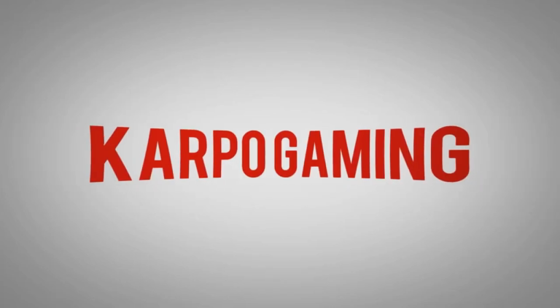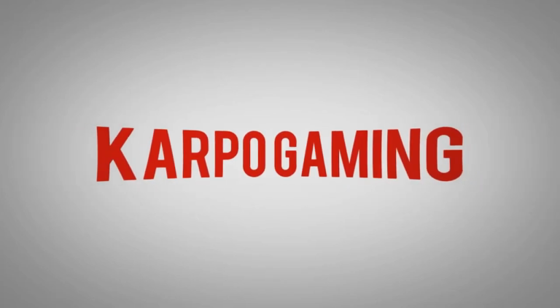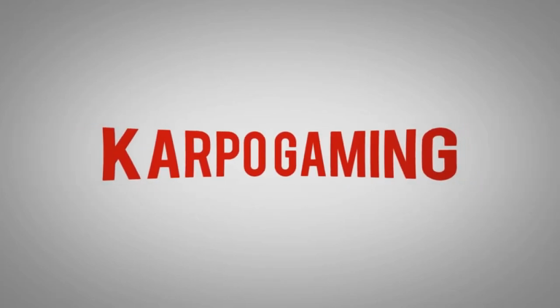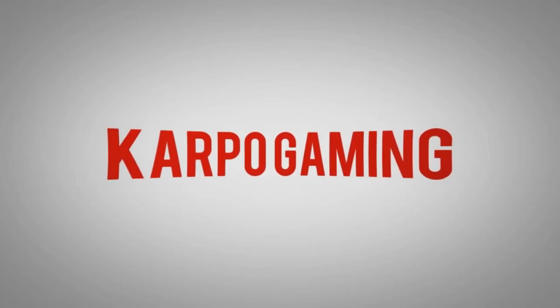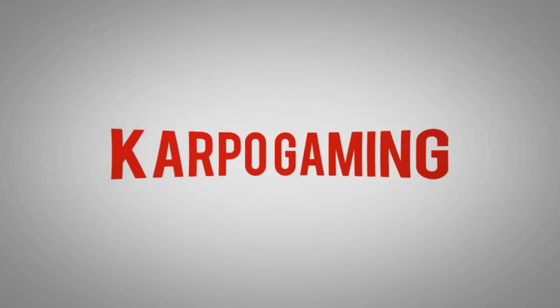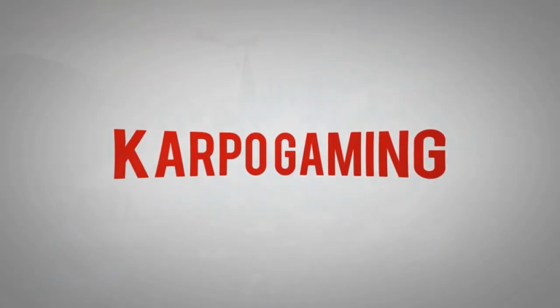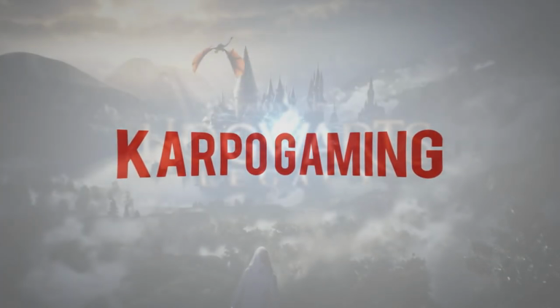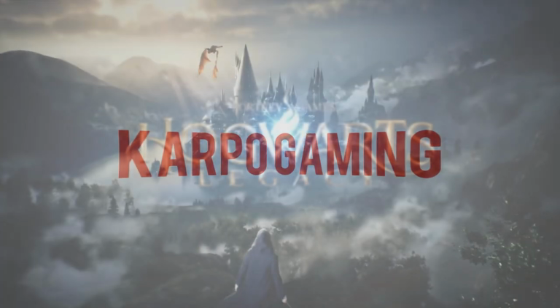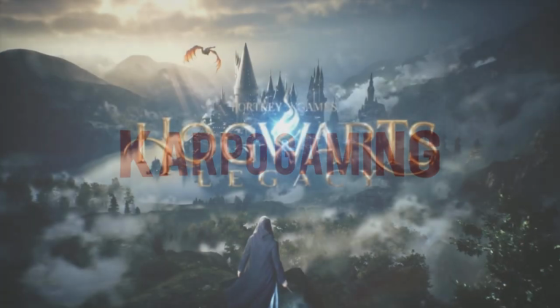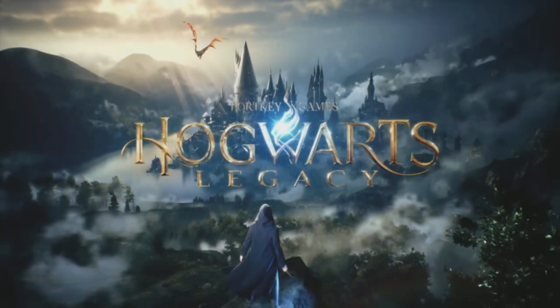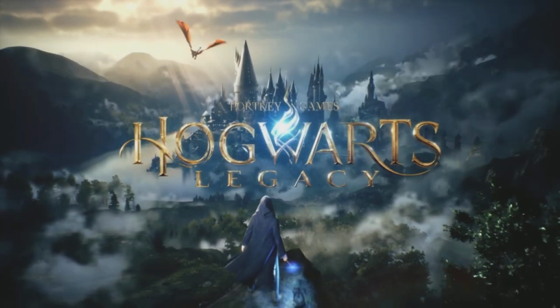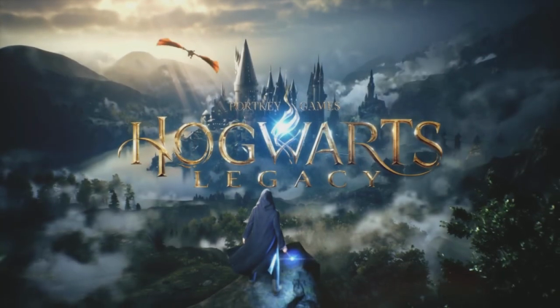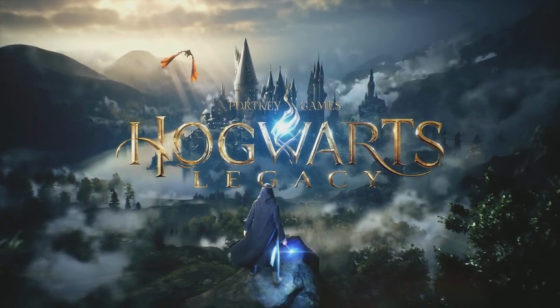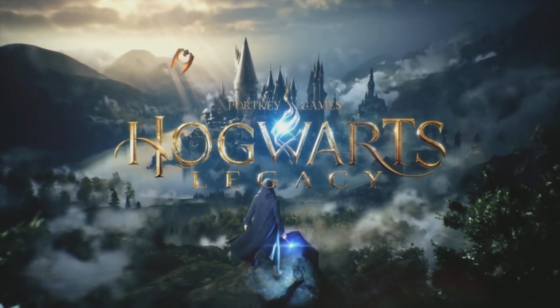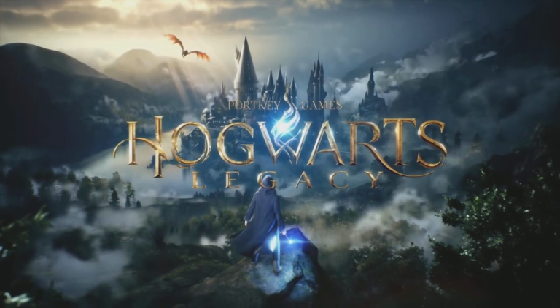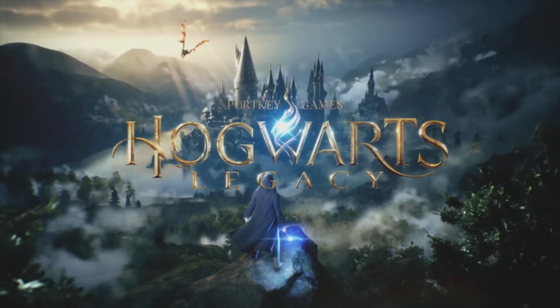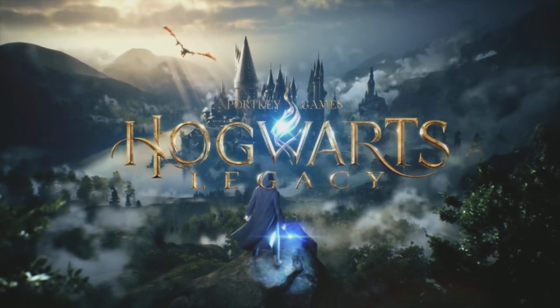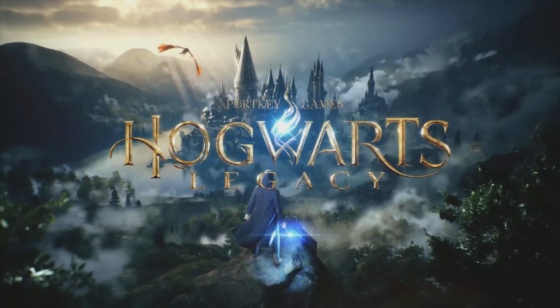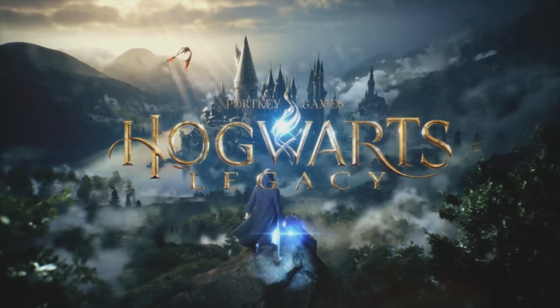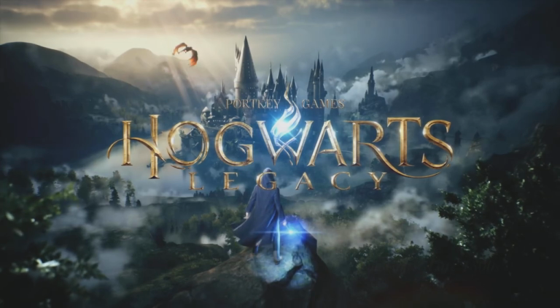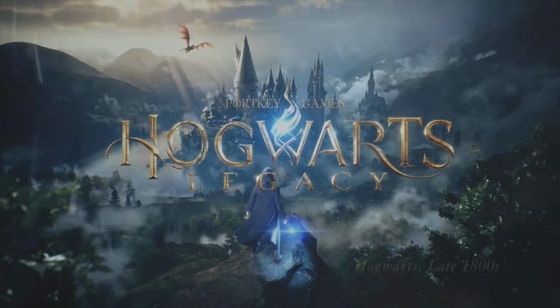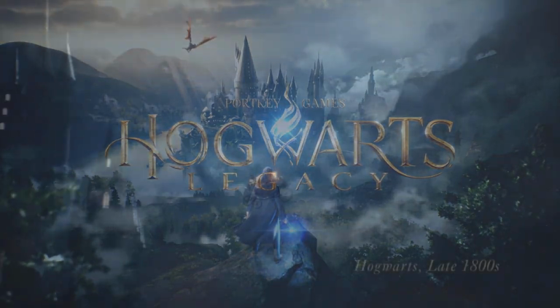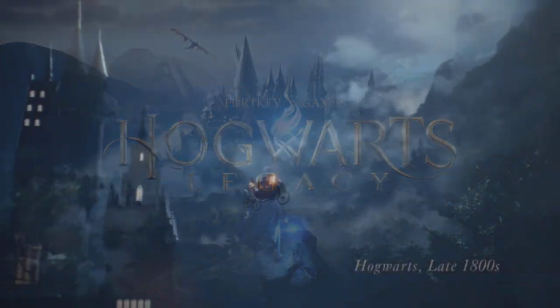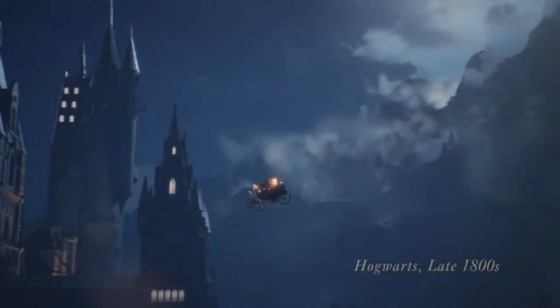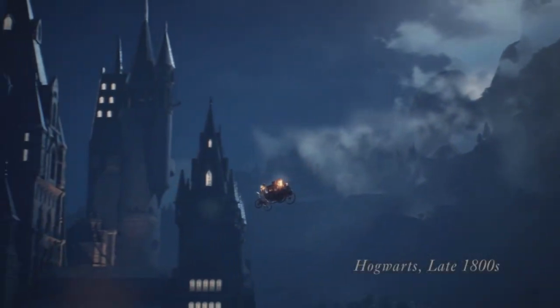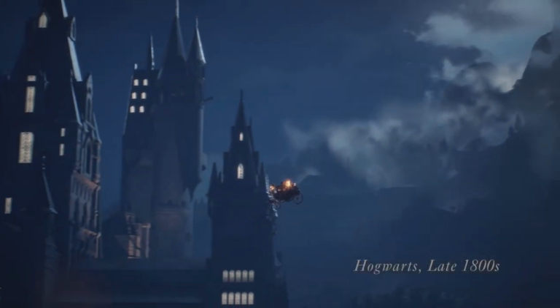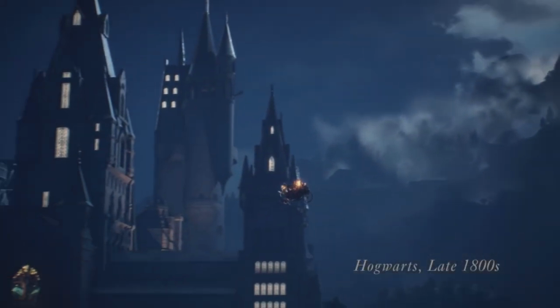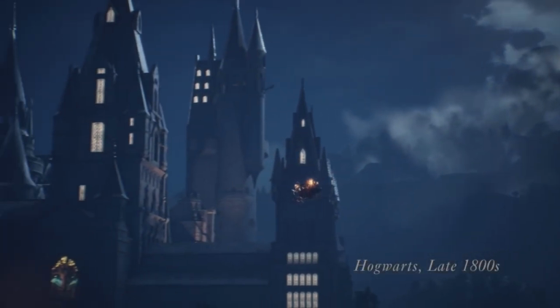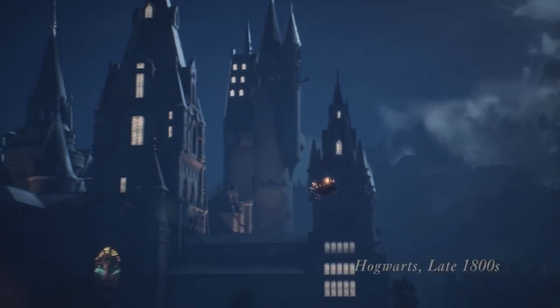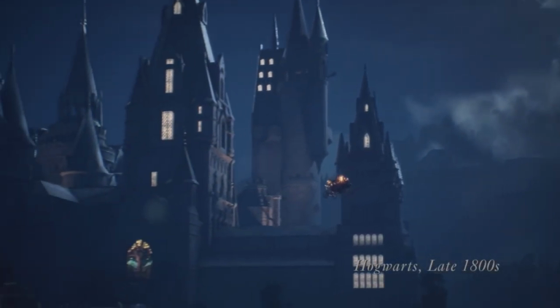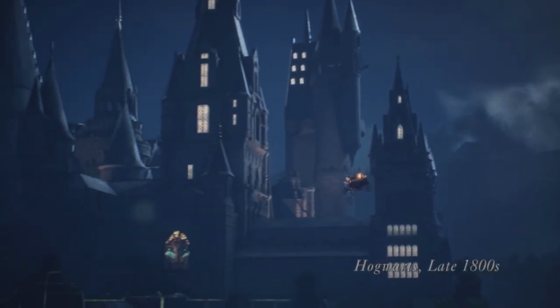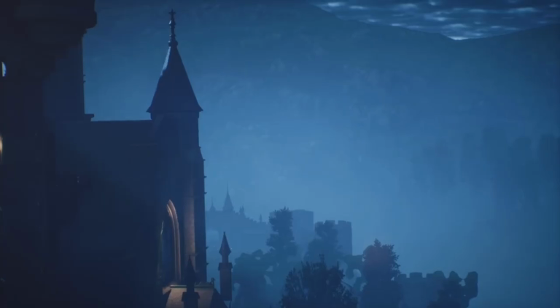Hey, what's up everybody? How you doing? Welcome back to Carpo Gaming and another Hogwarts Legacy video. Oh boy, do I have a good one for you today.